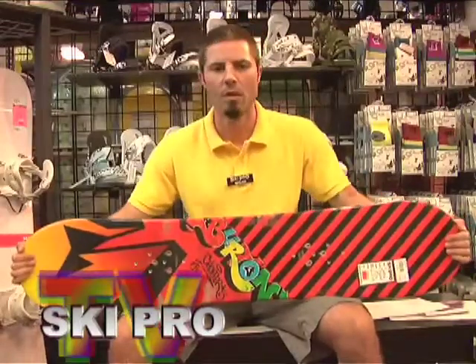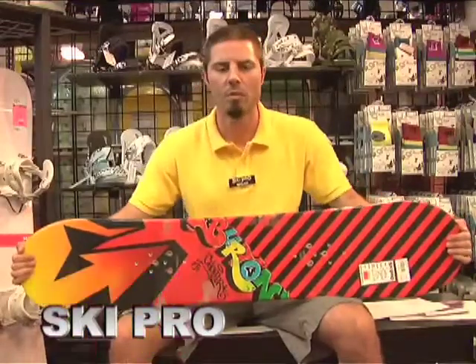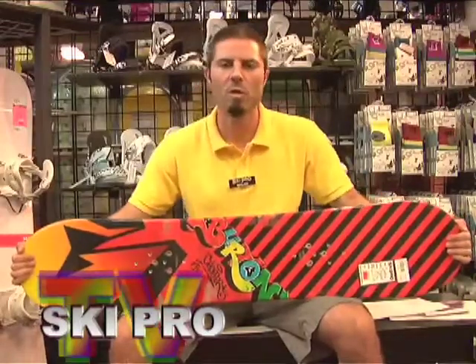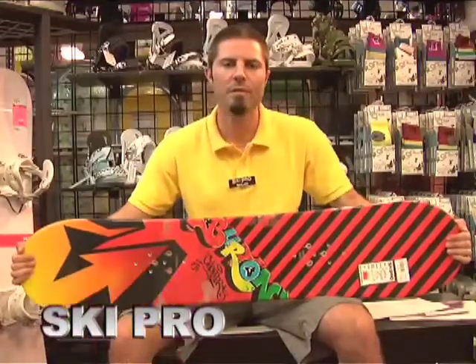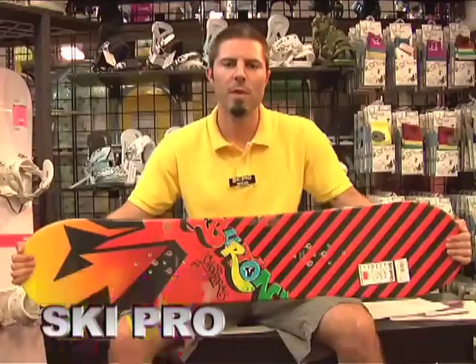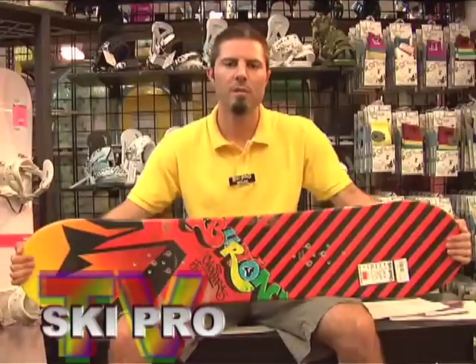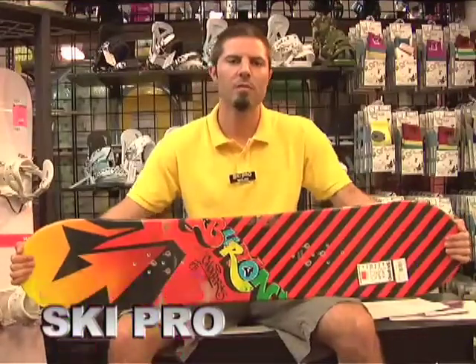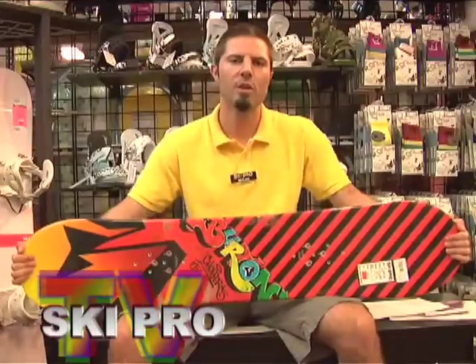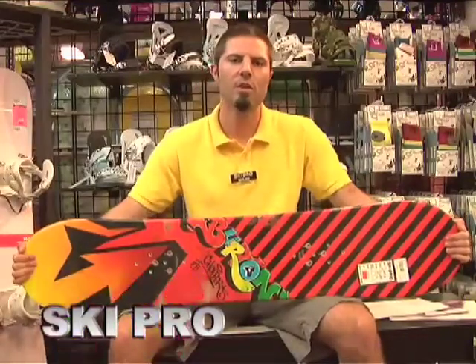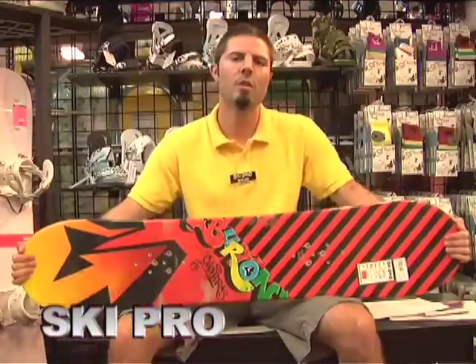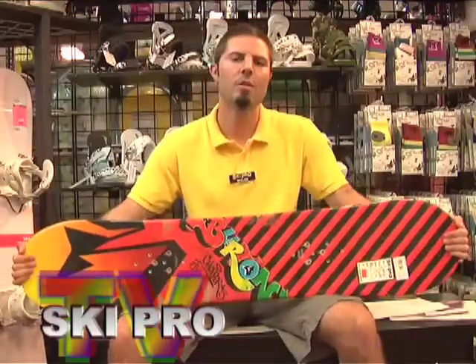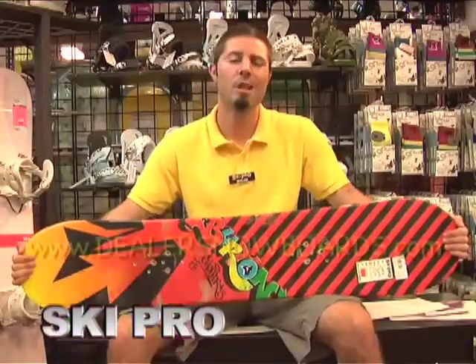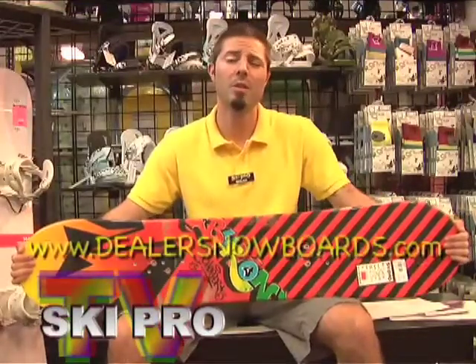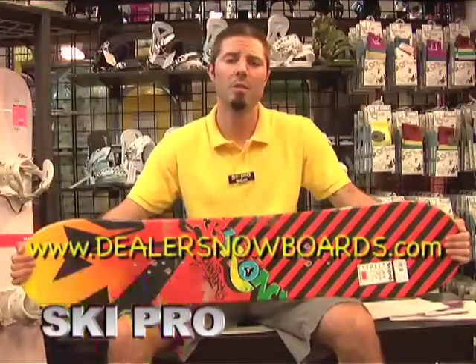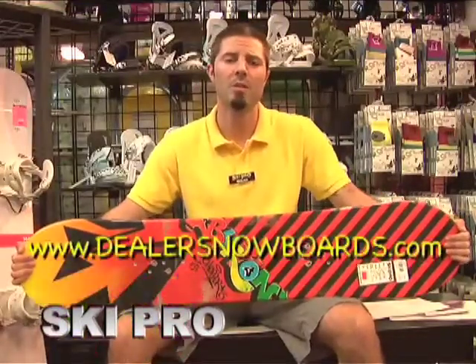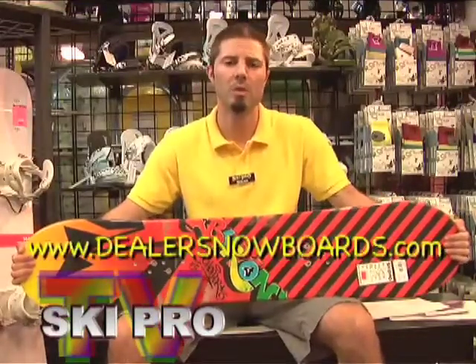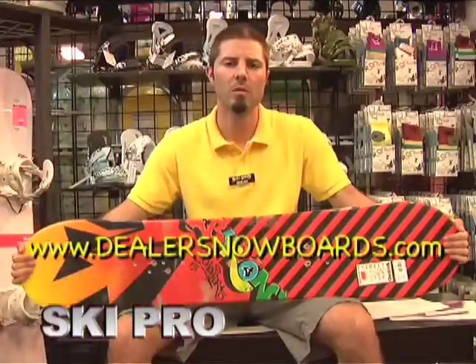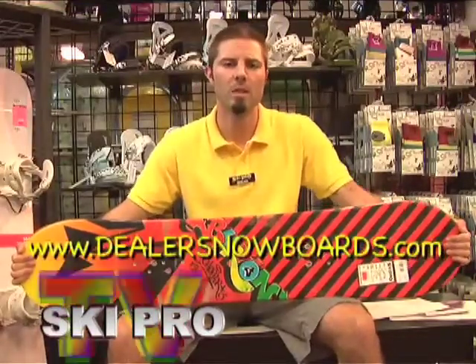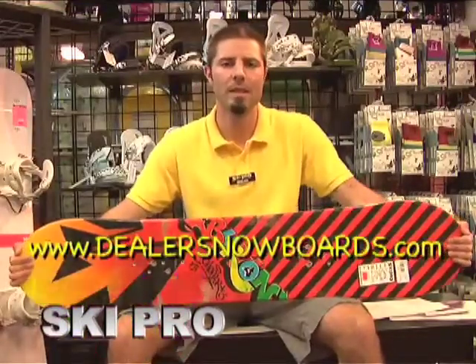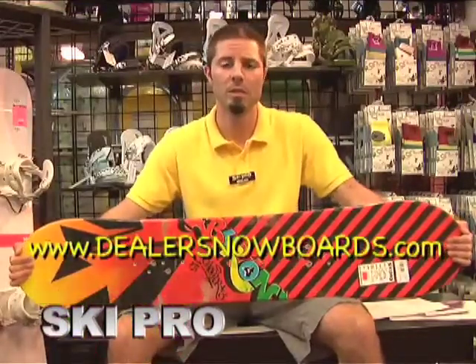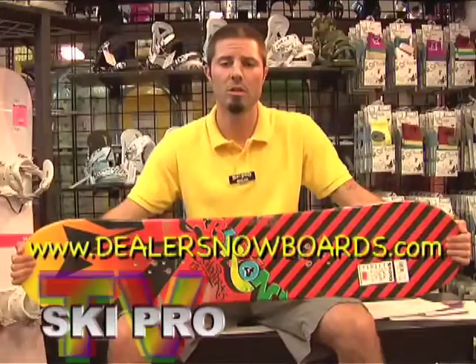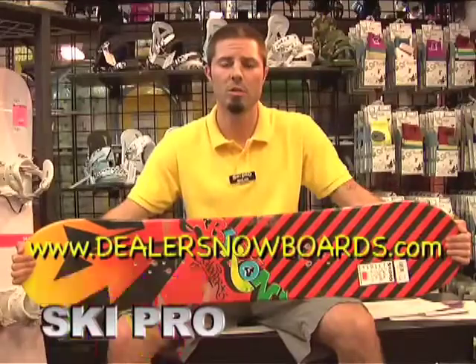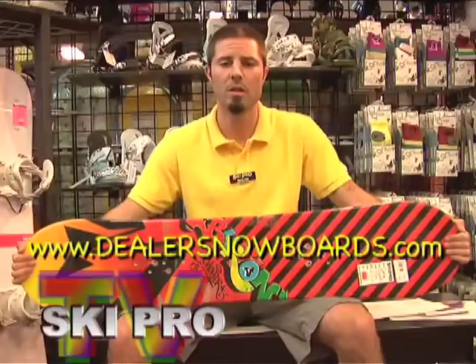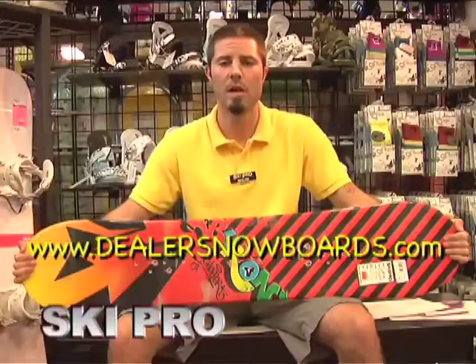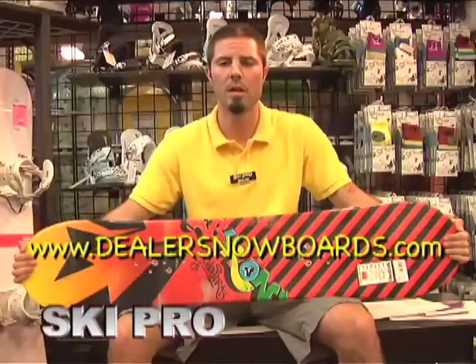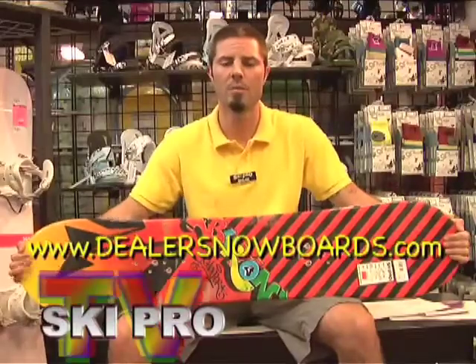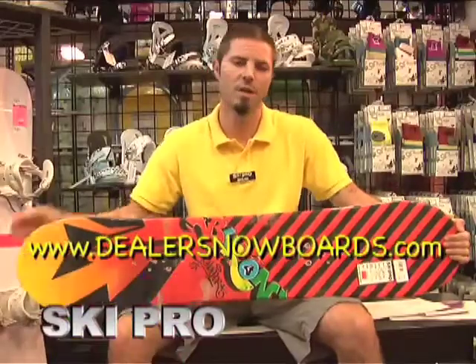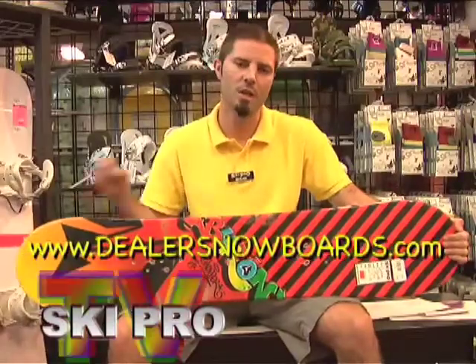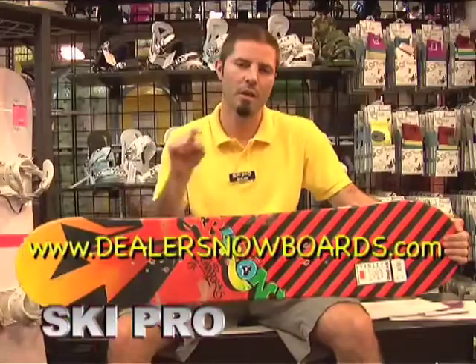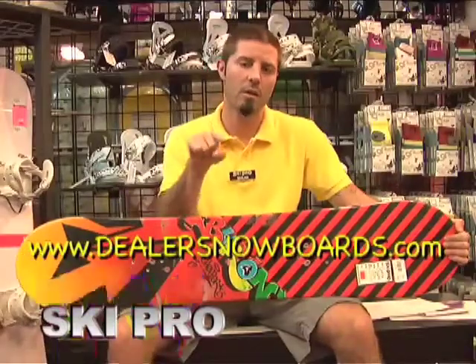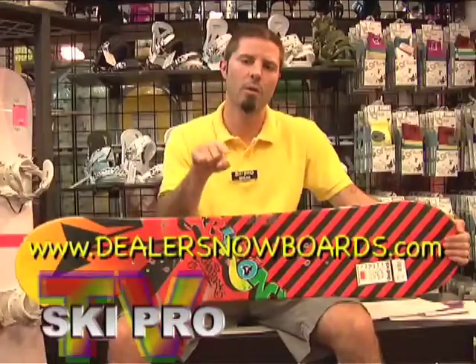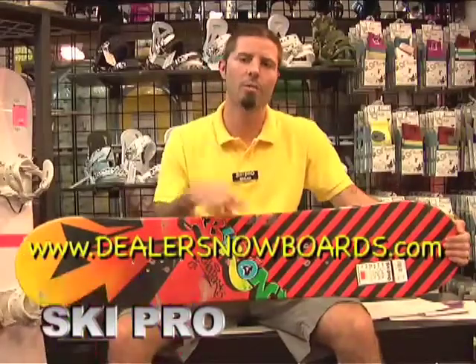For more information be sure to go to www.dealersnowboards.com and check out our forum.